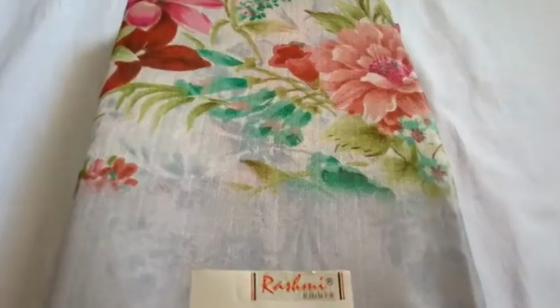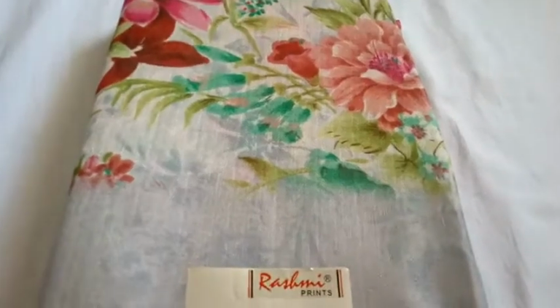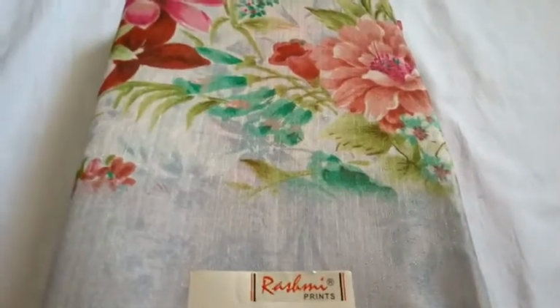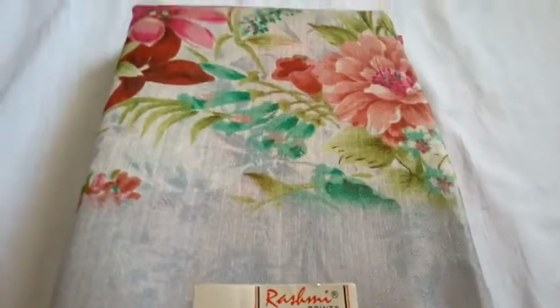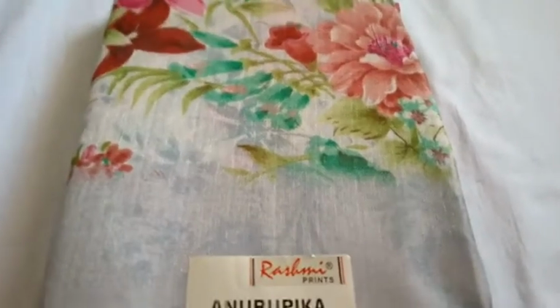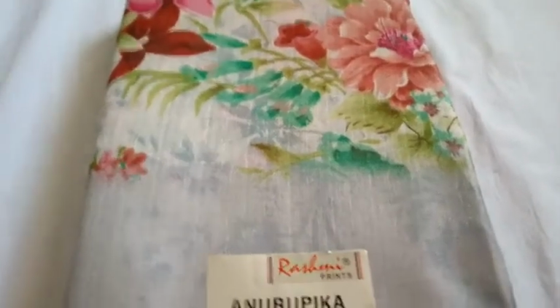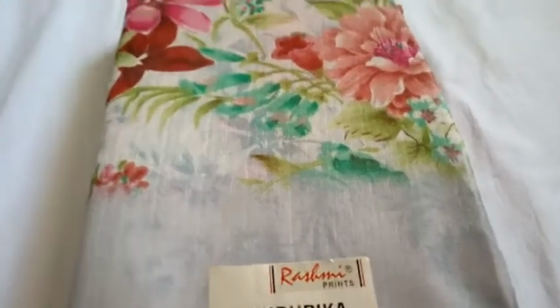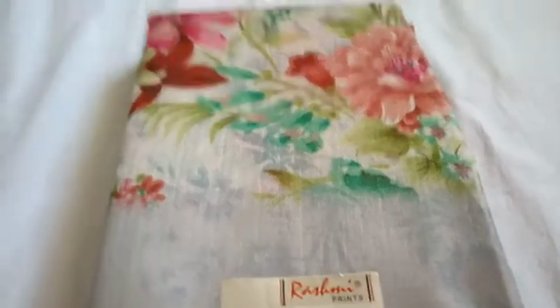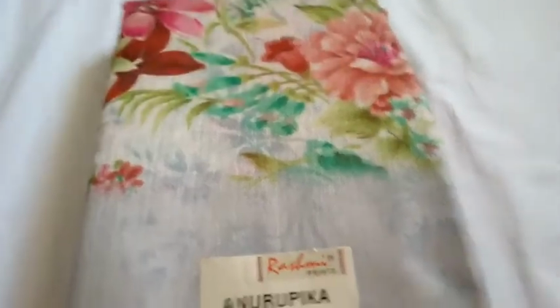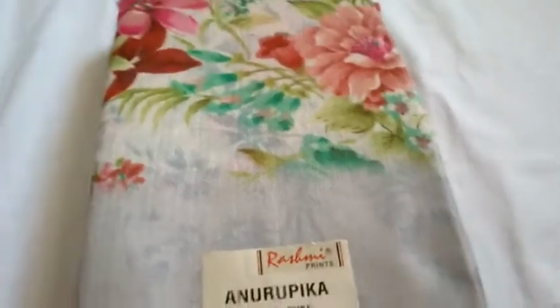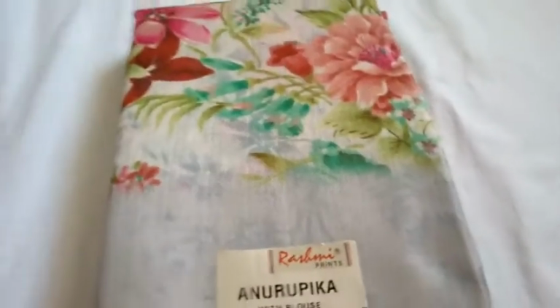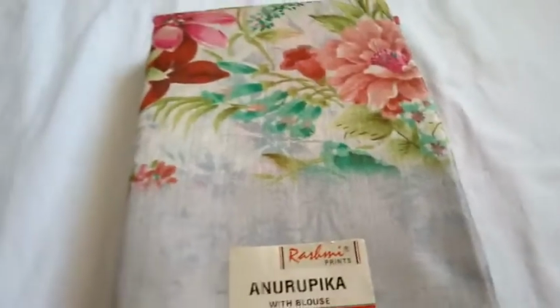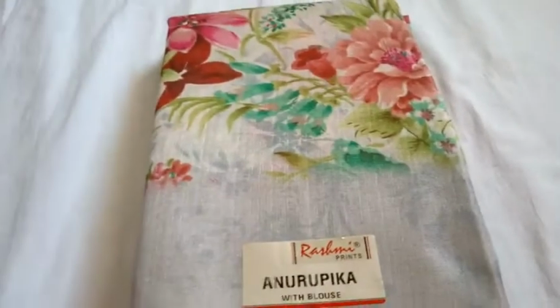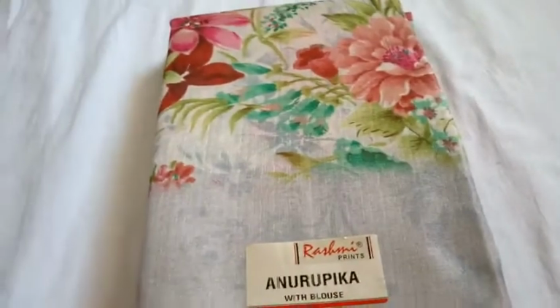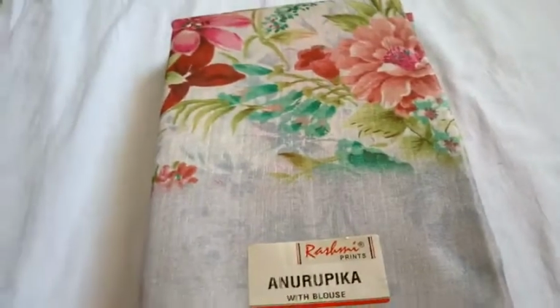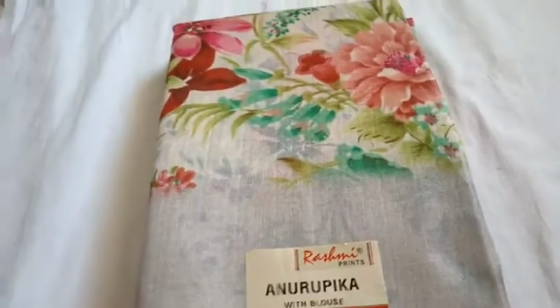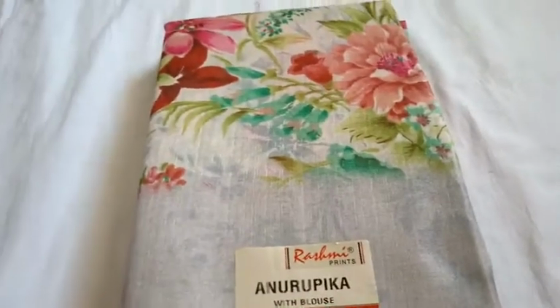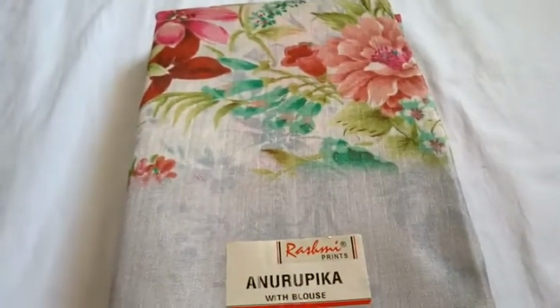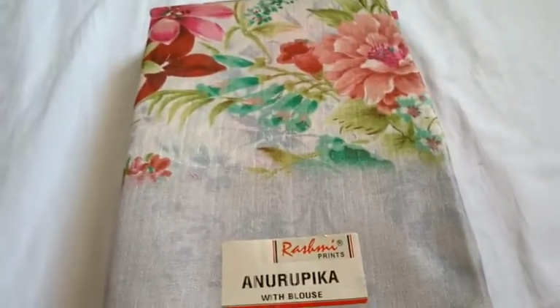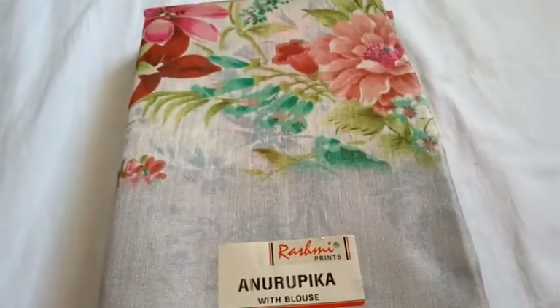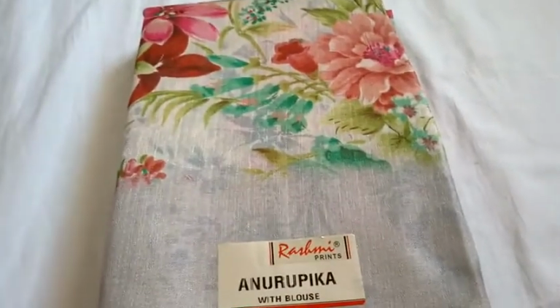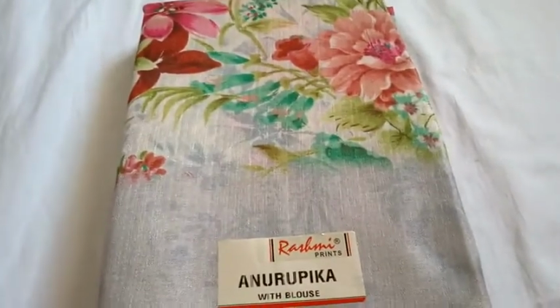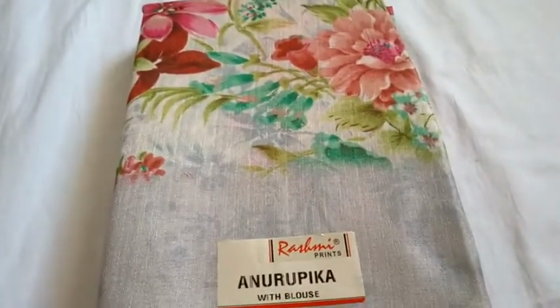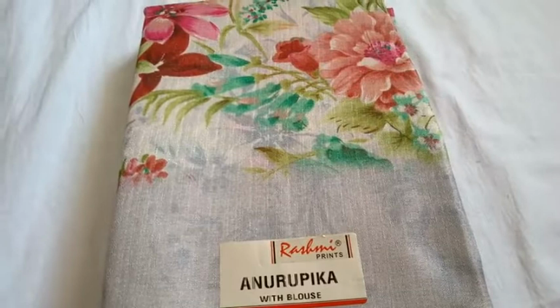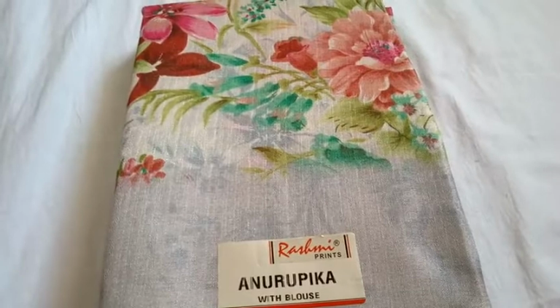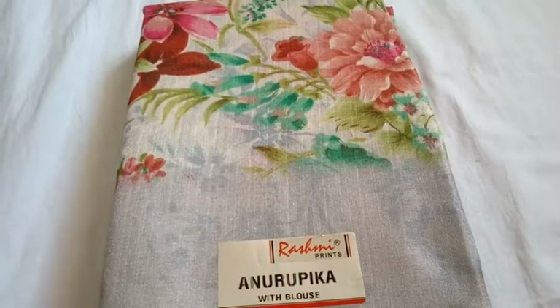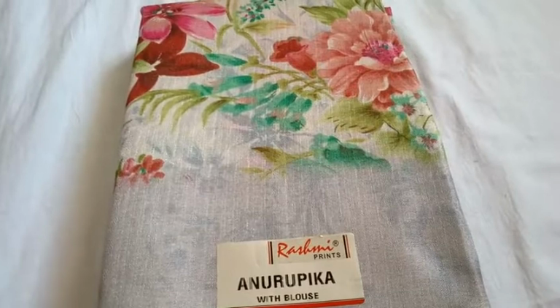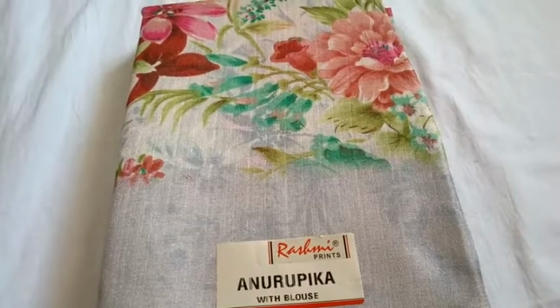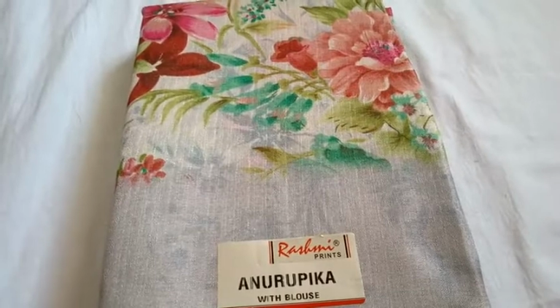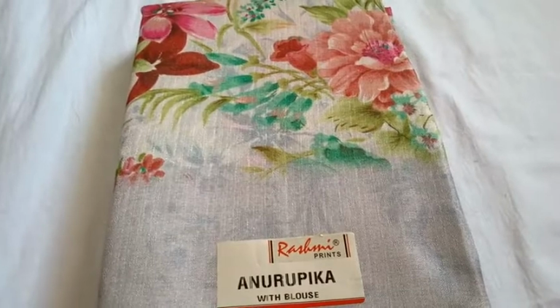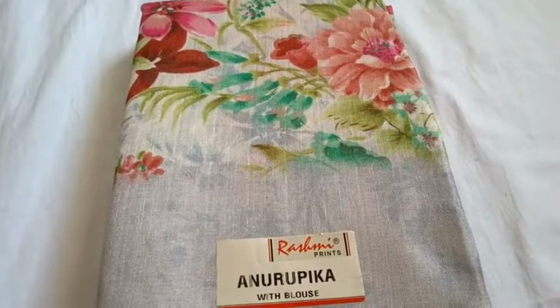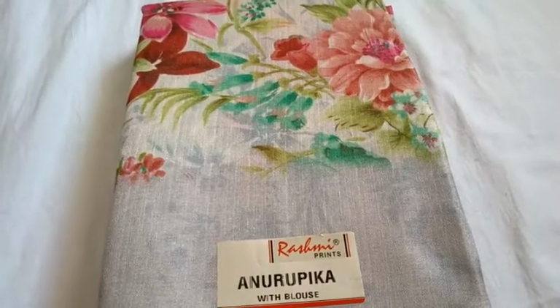Hi friends, welcome to ASC Collections. If you want to subscribe to our channel, please press the bell button.